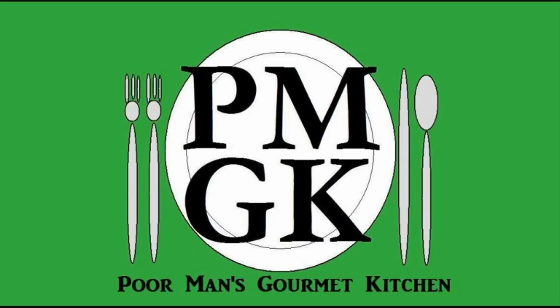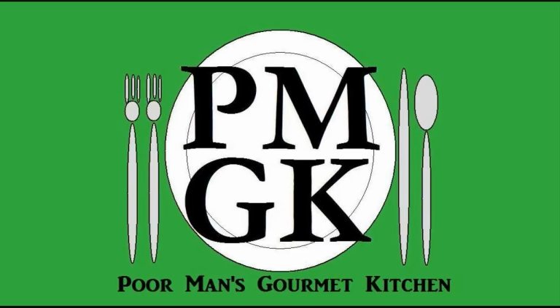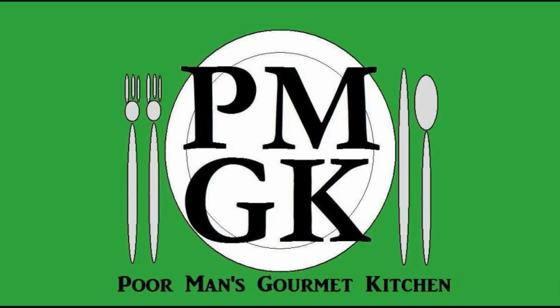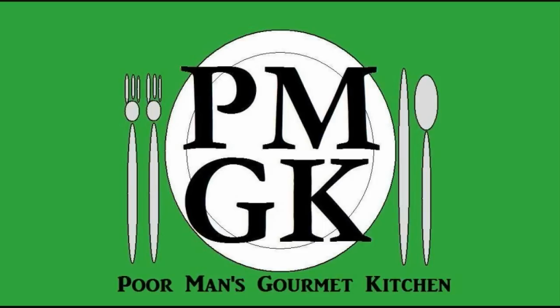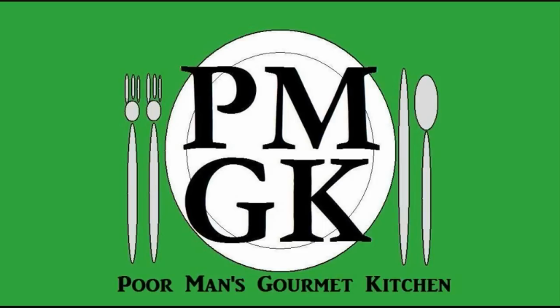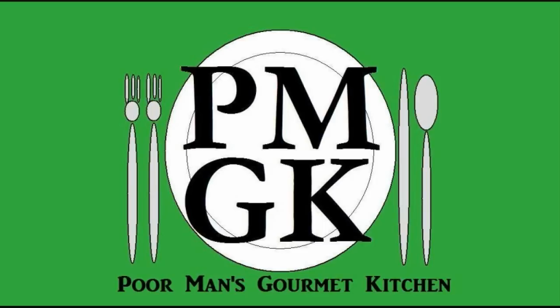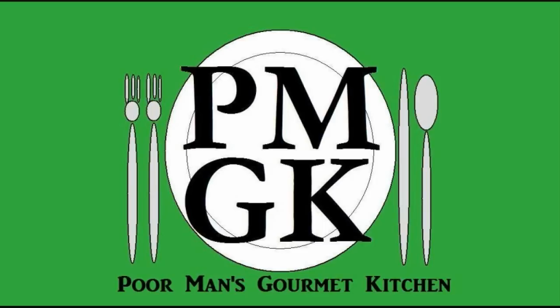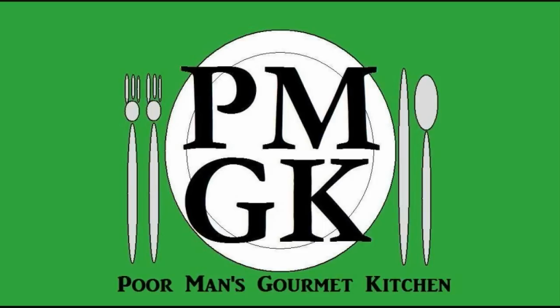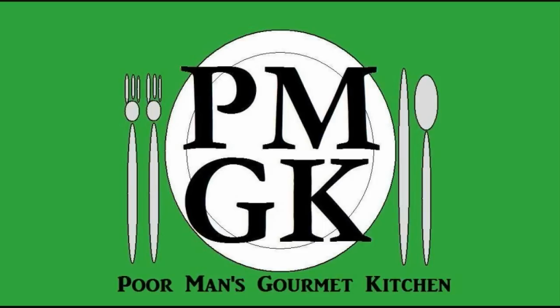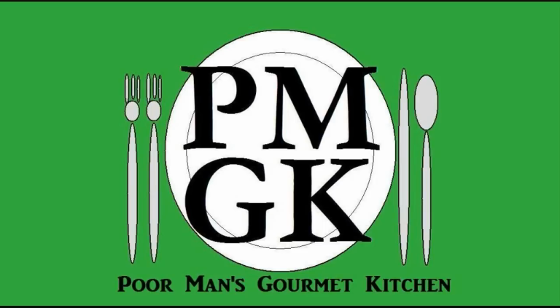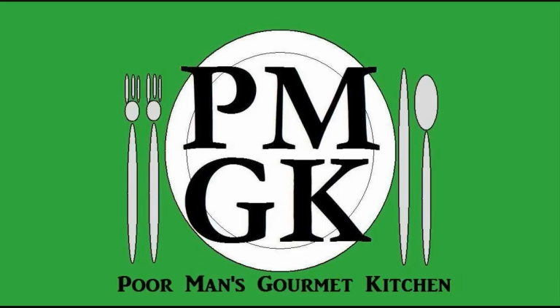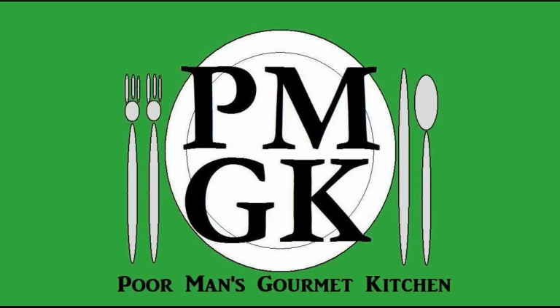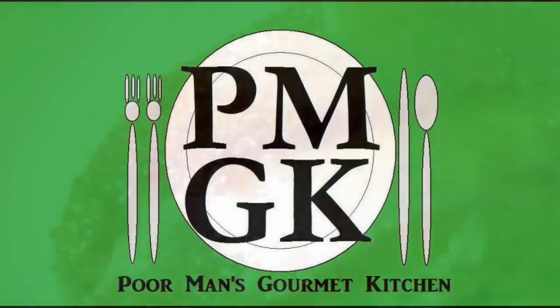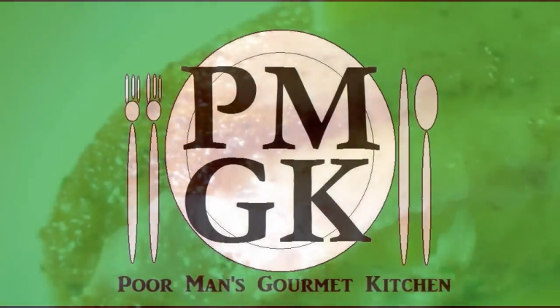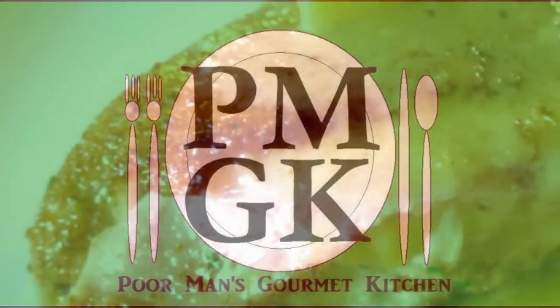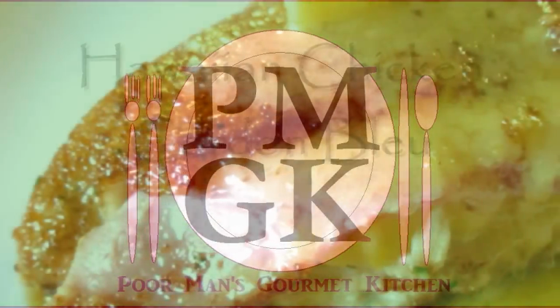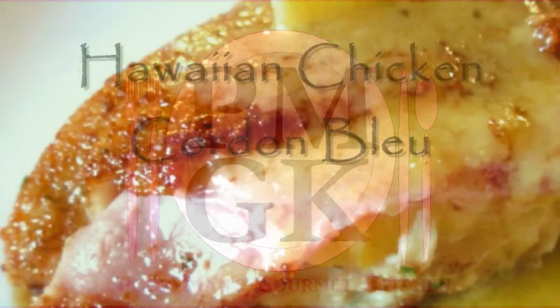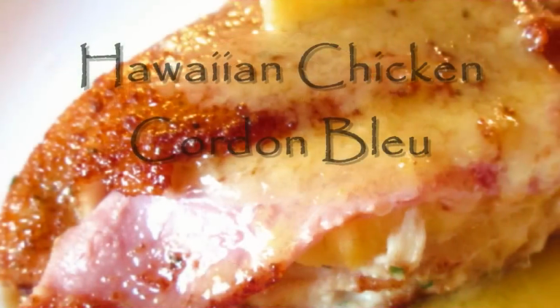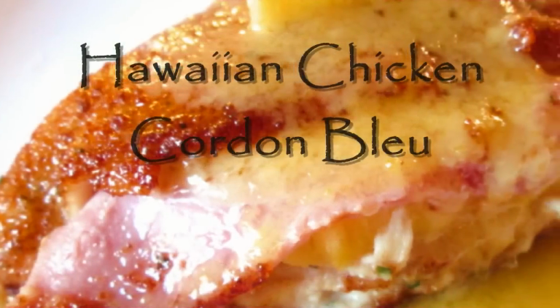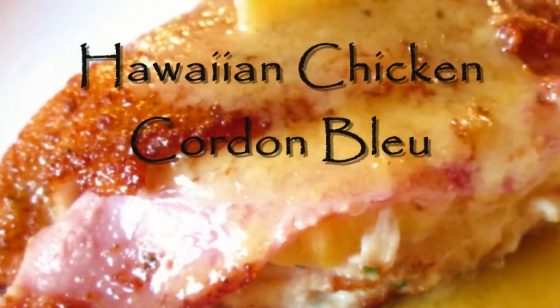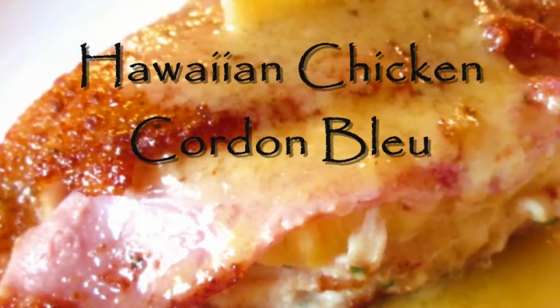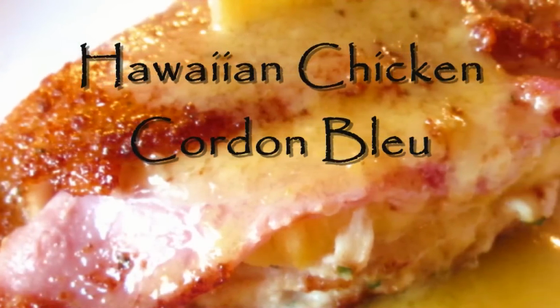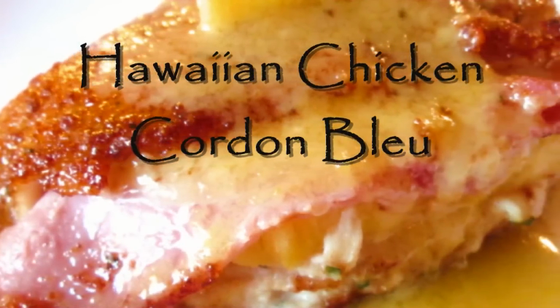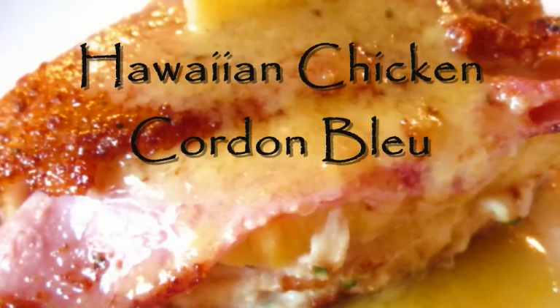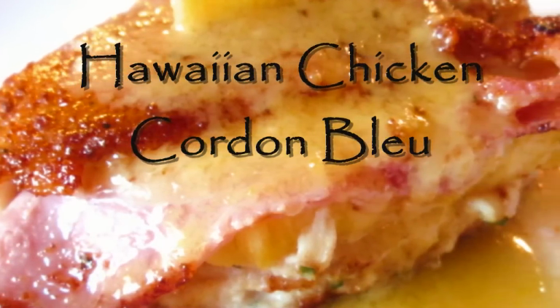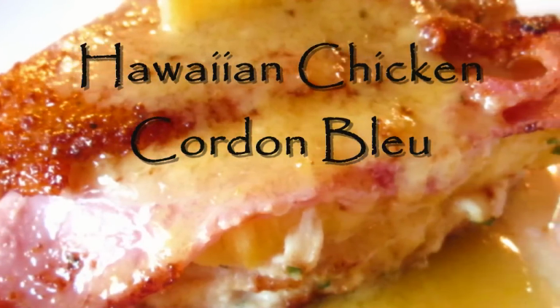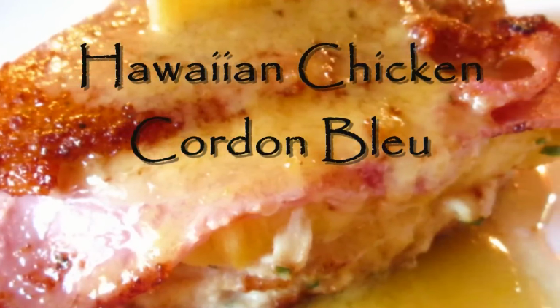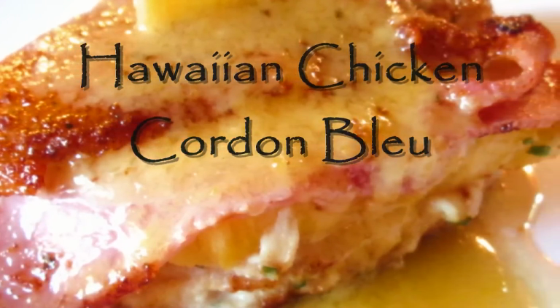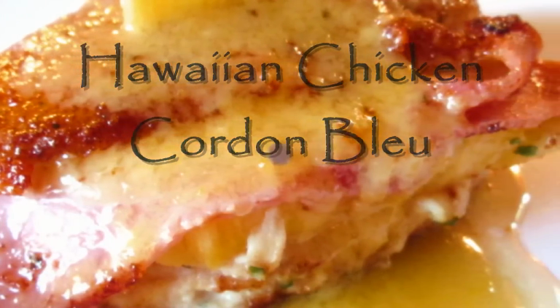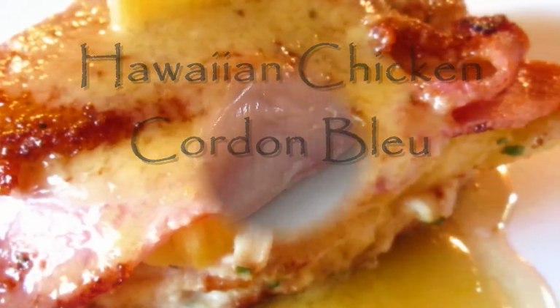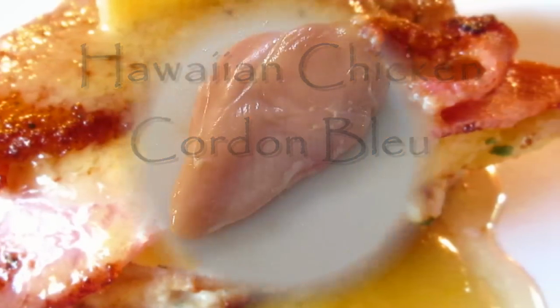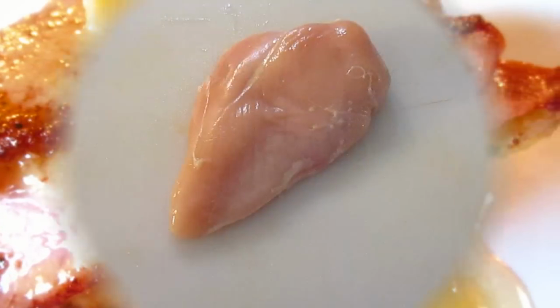Welcome to the Poor Man's Gourmet Kitchen where we share gourmet recipes at a low budget. Now check this out.